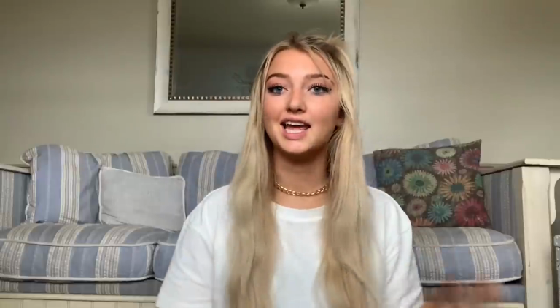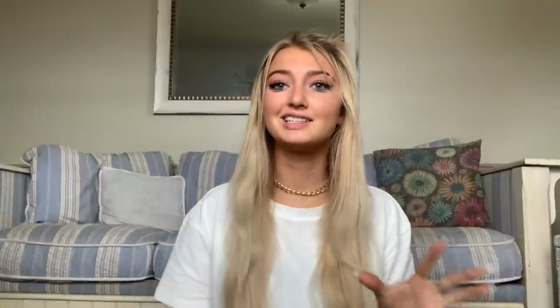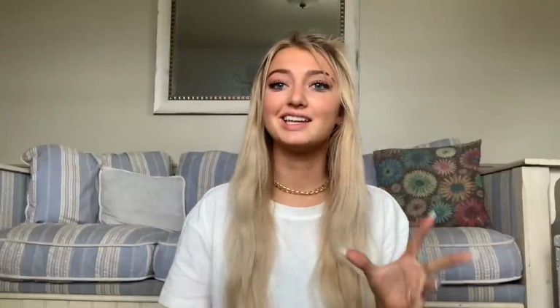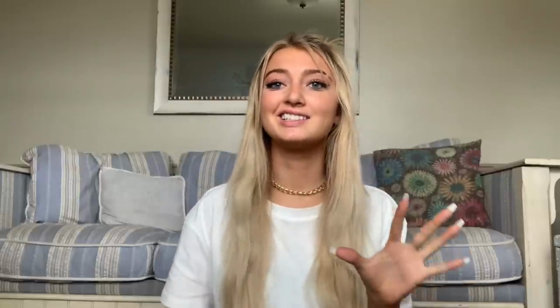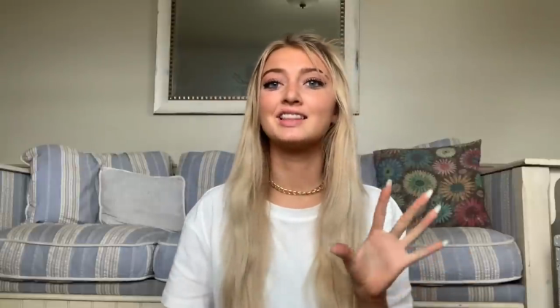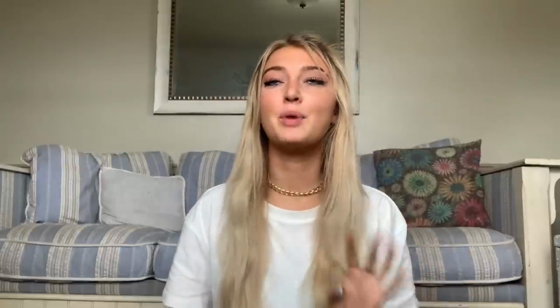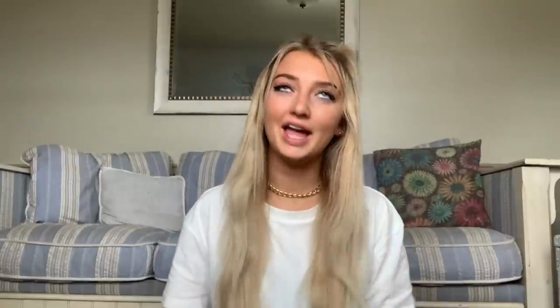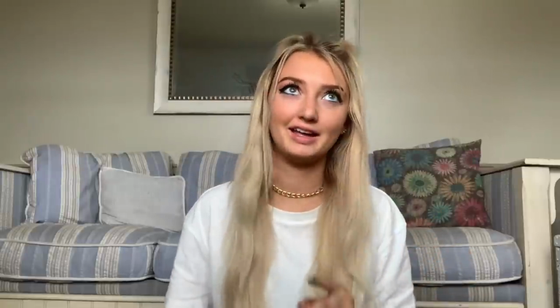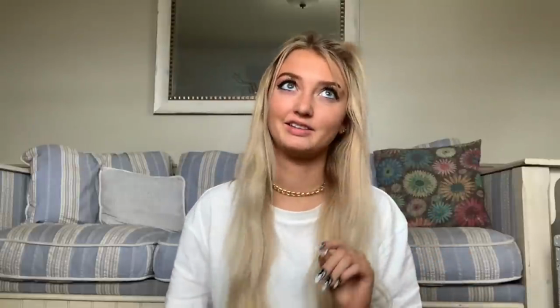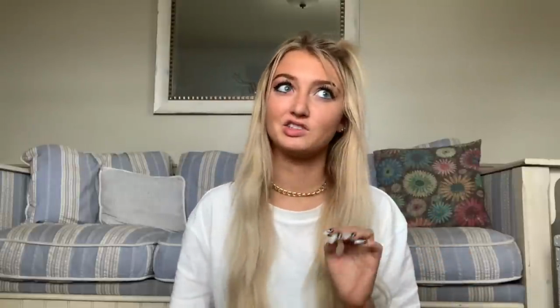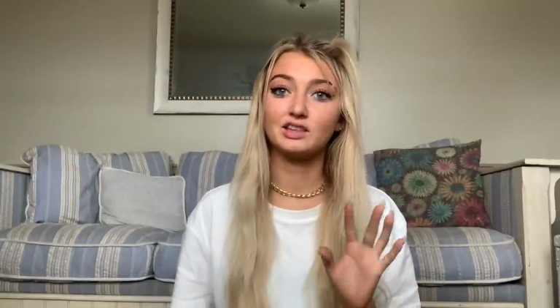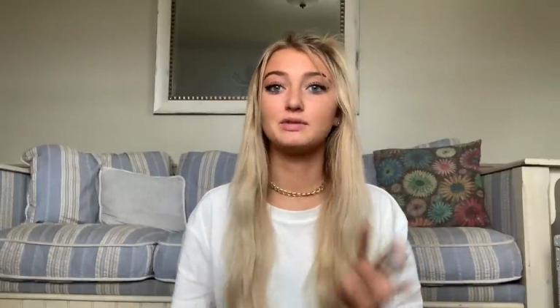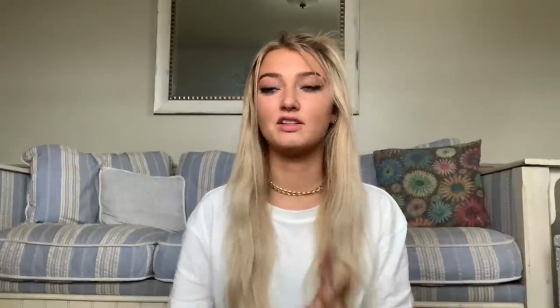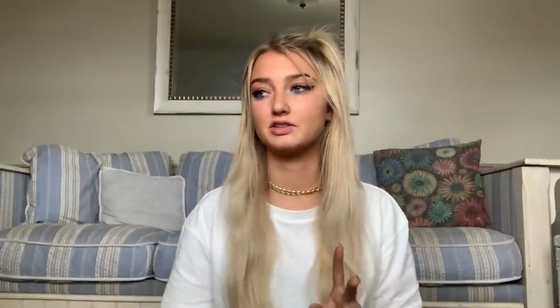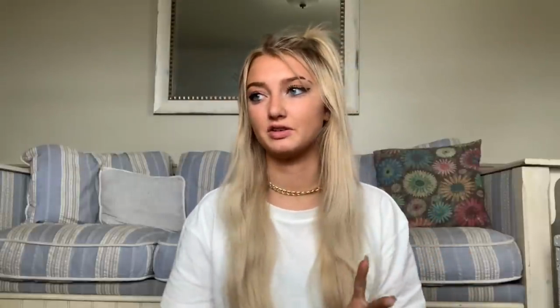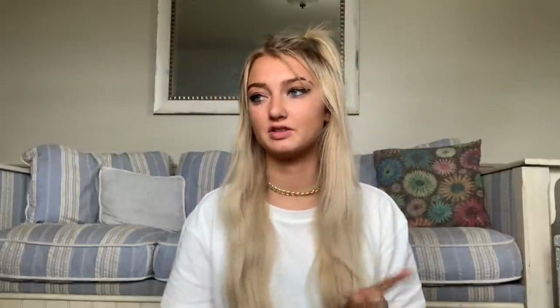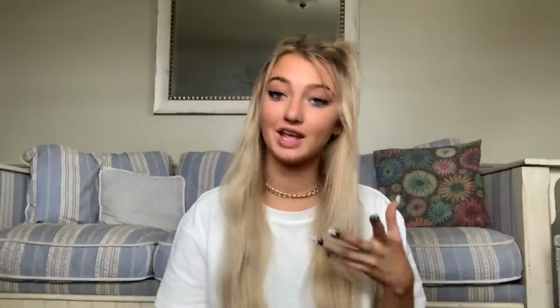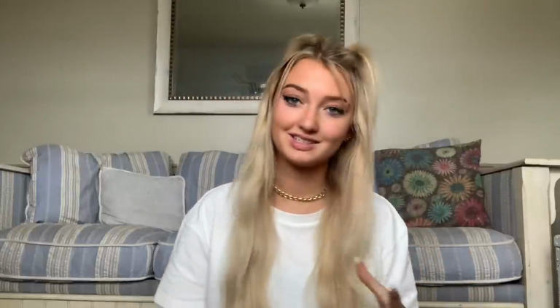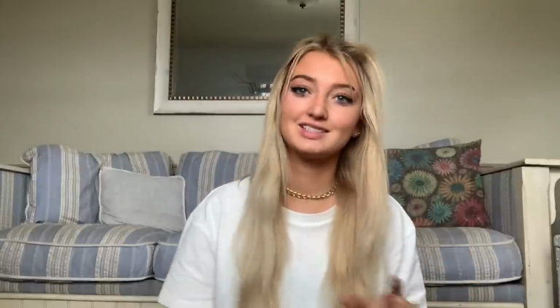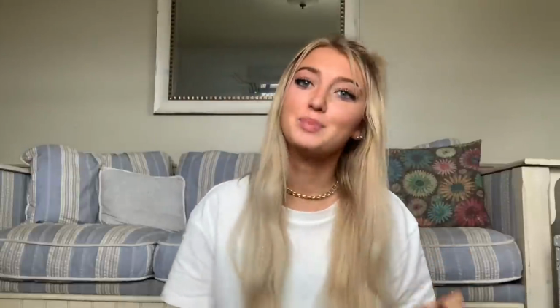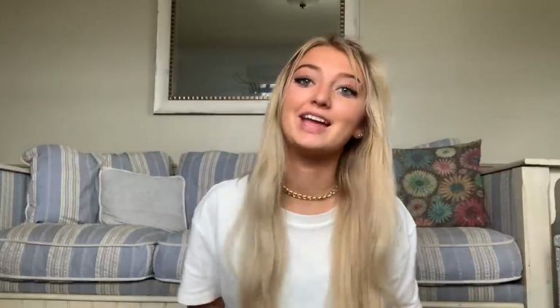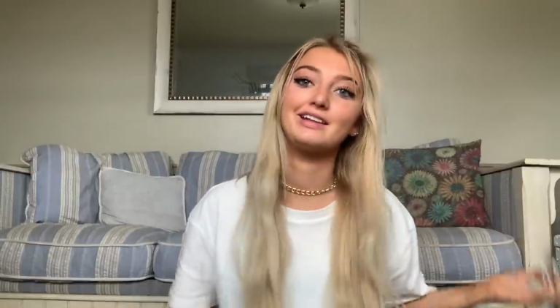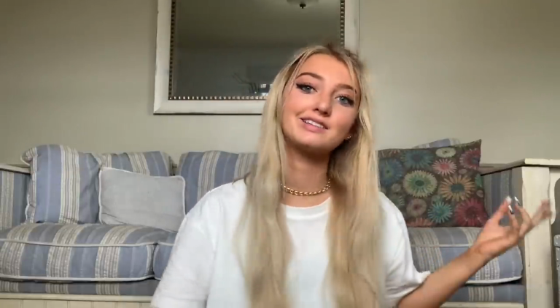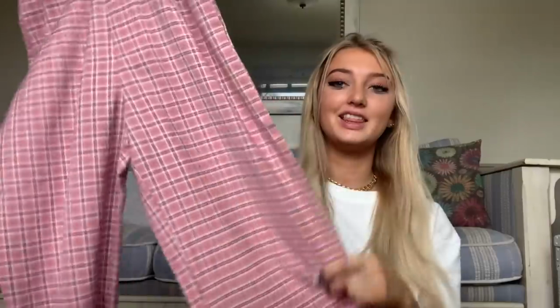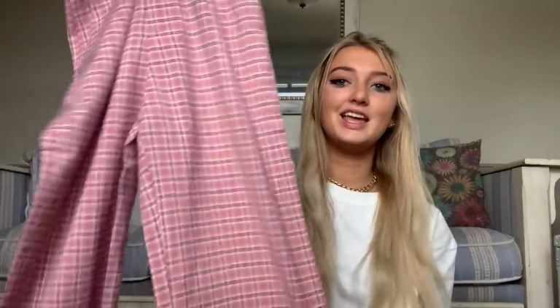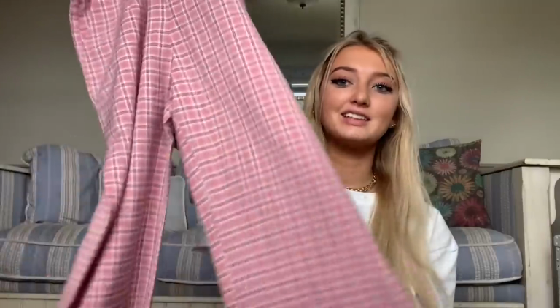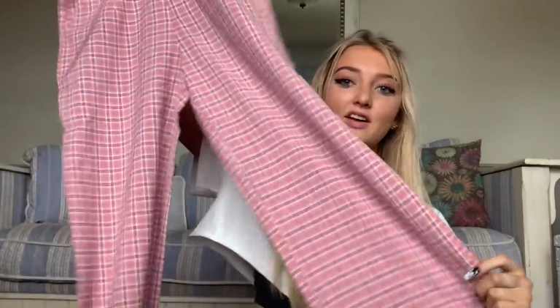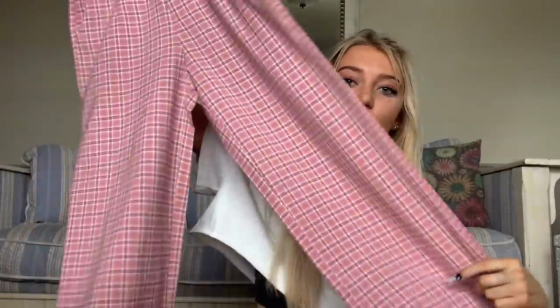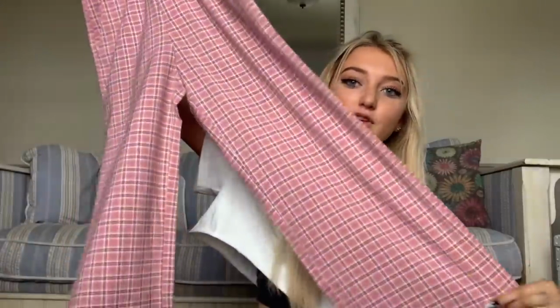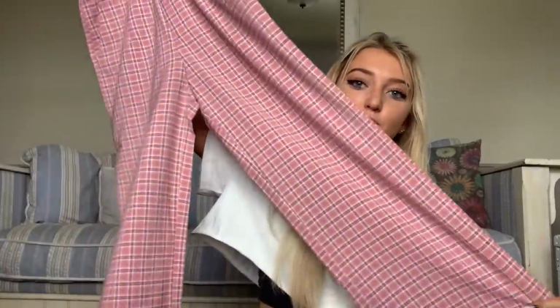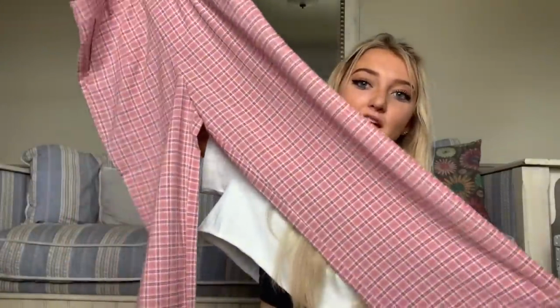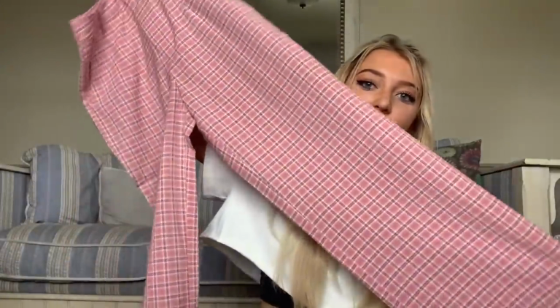Okay, next is the pants — that was all the skirts. Next is the pants. These are the first pants.